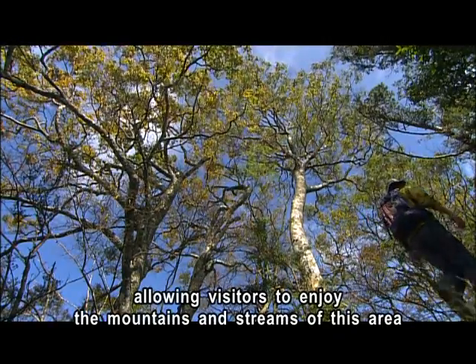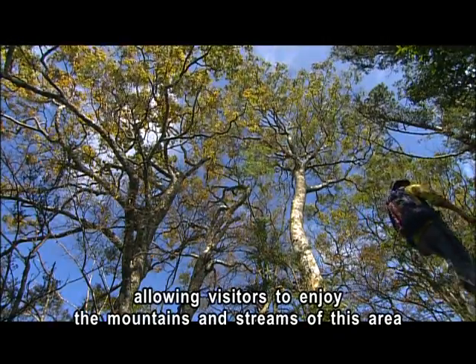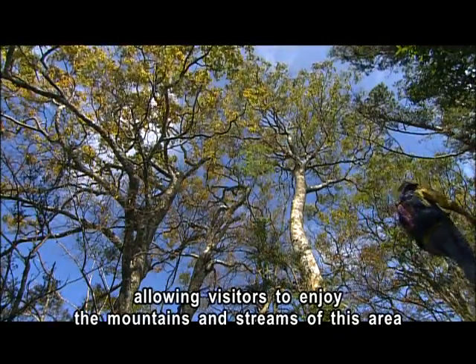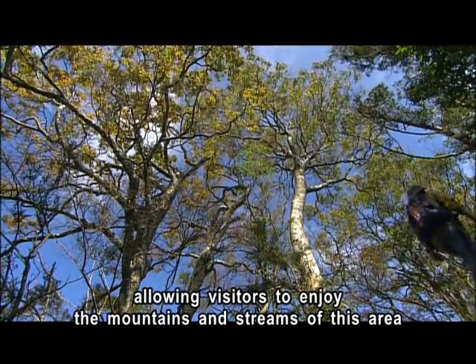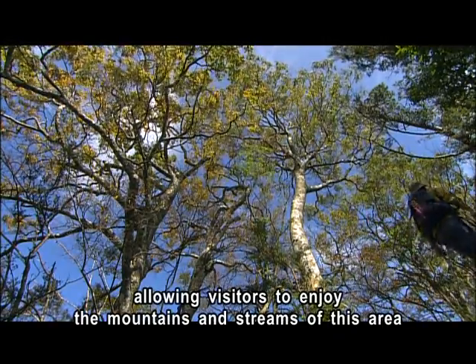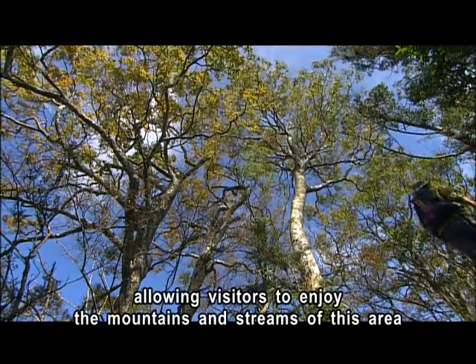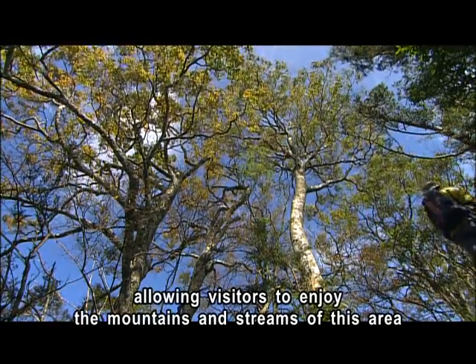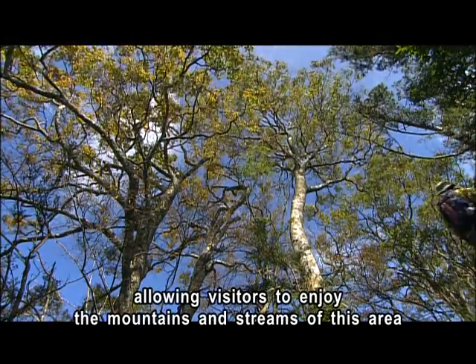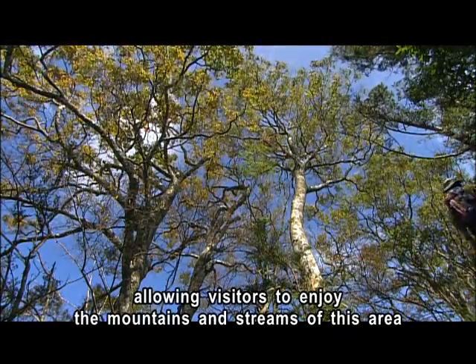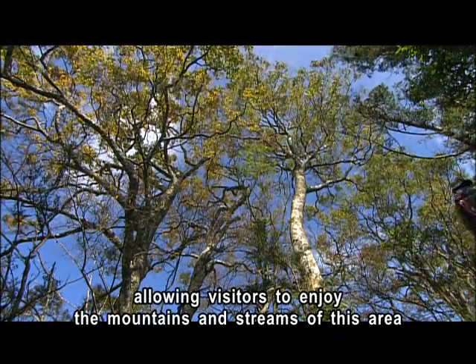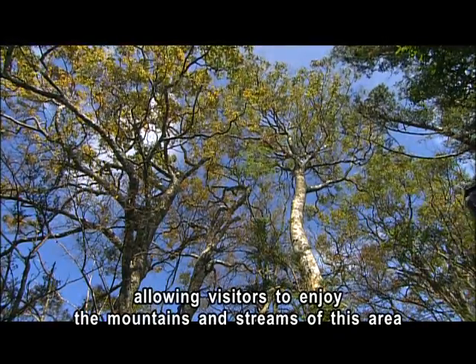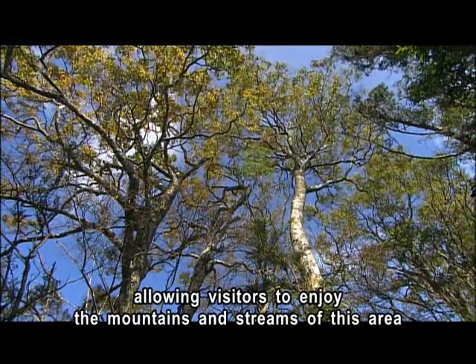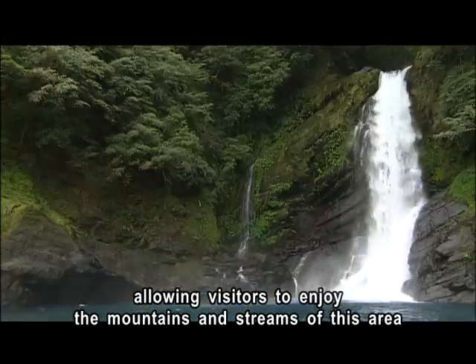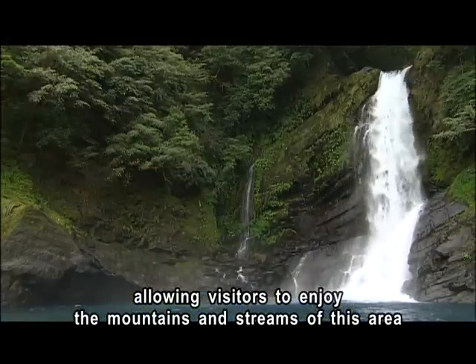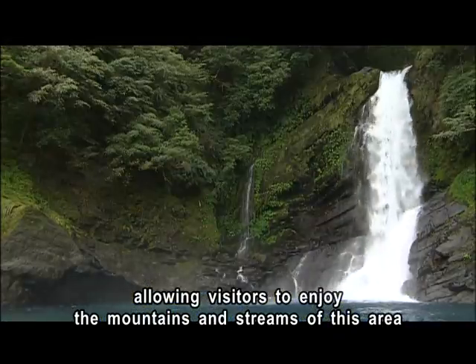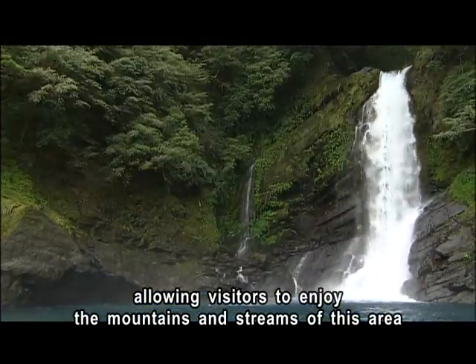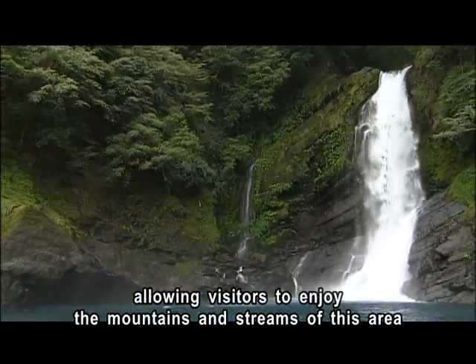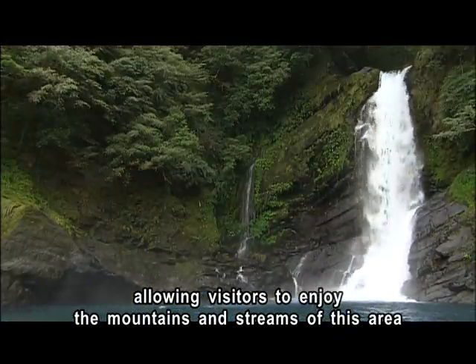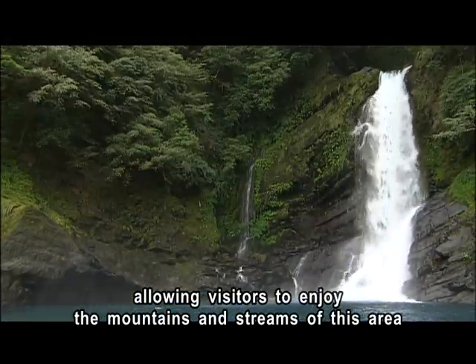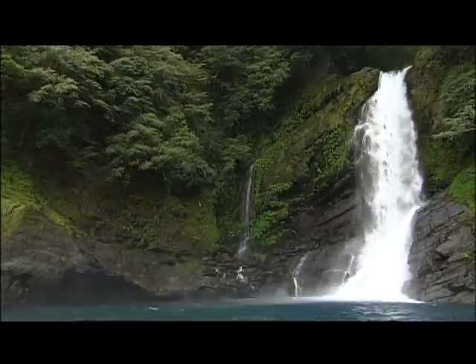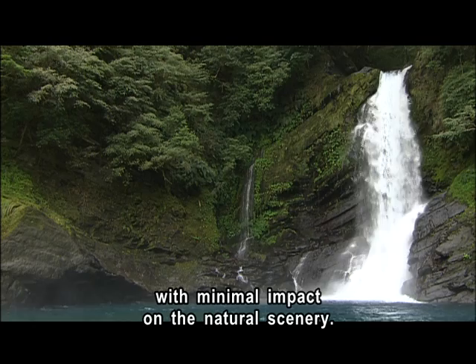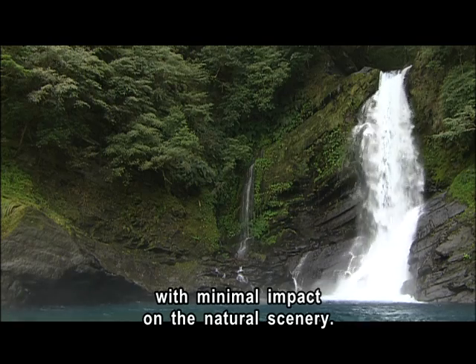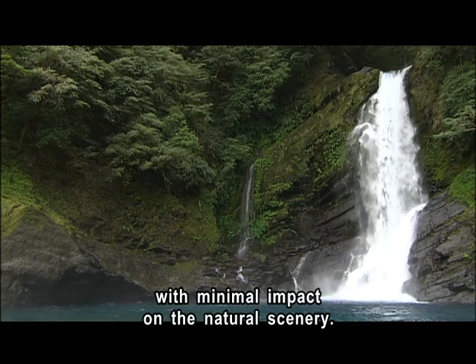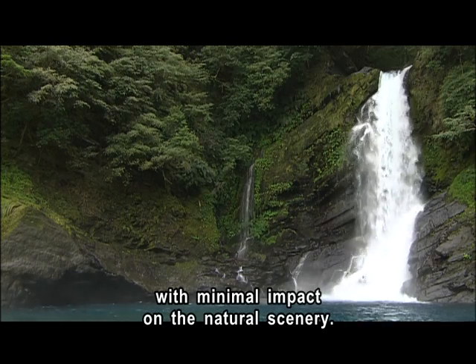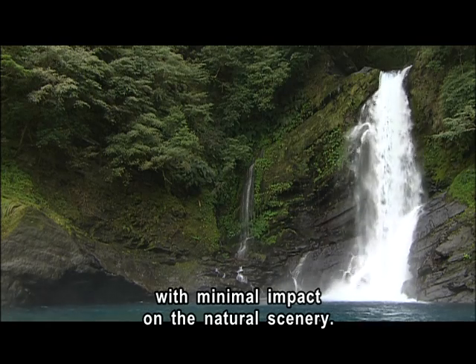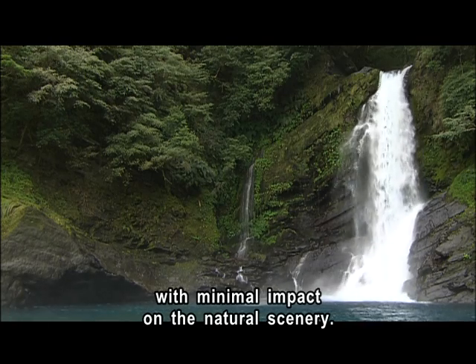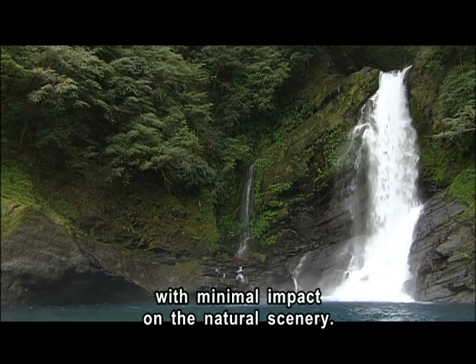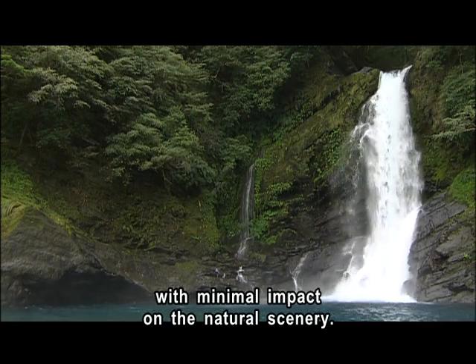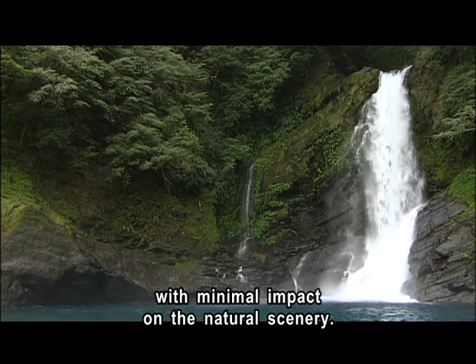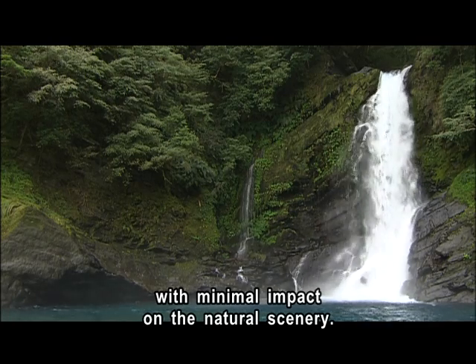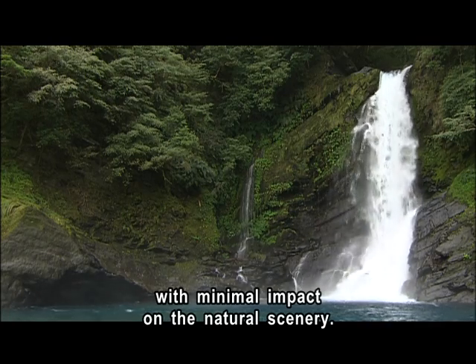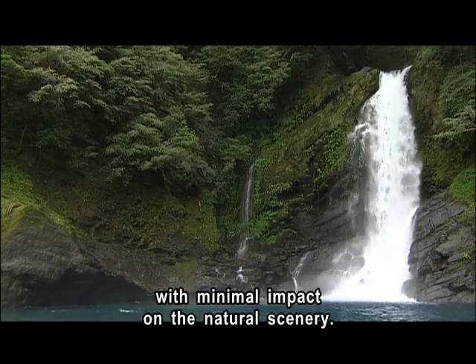Allowing visitors to enjoy the mountains and streams of this area, with minimal impact on the natural scenery.